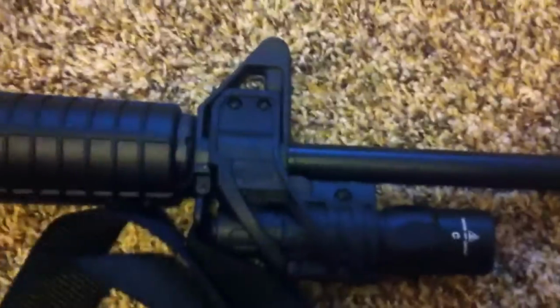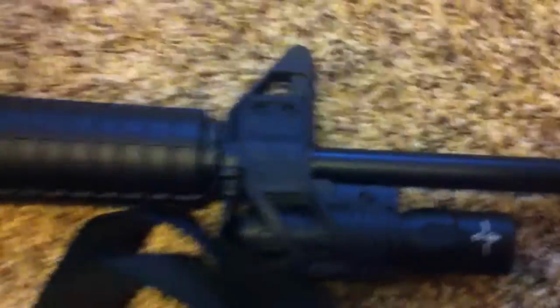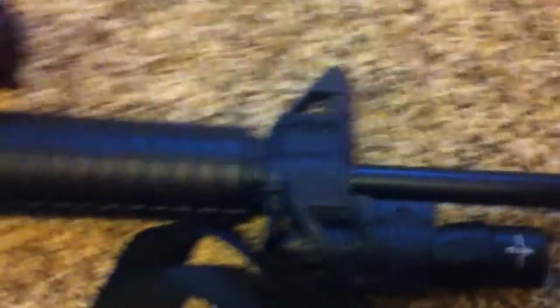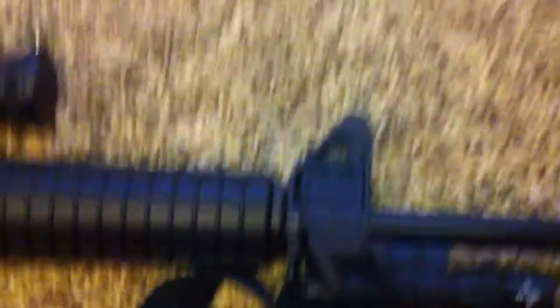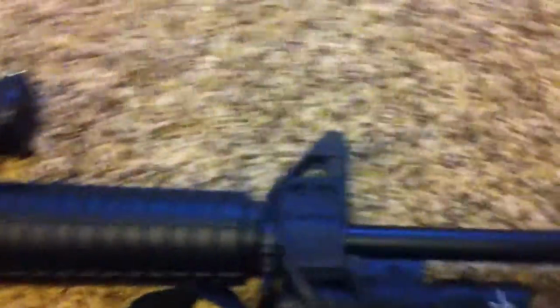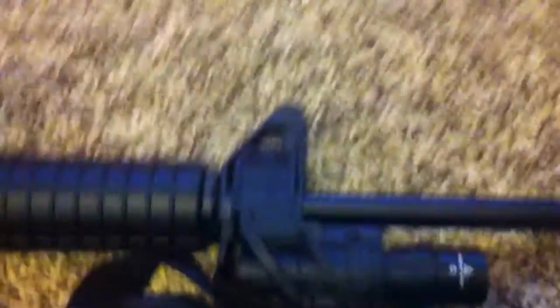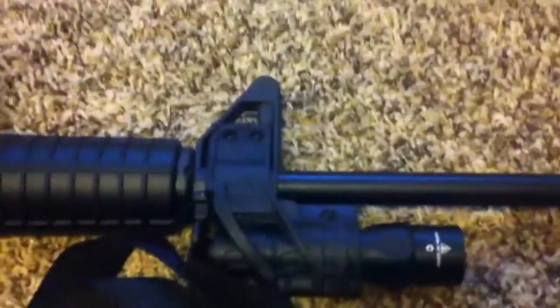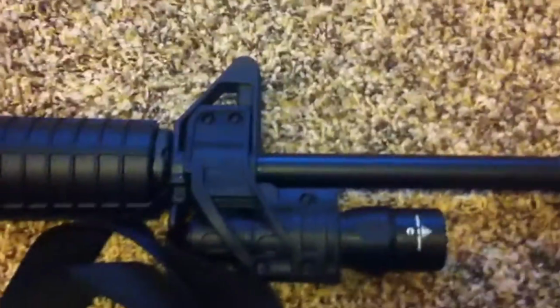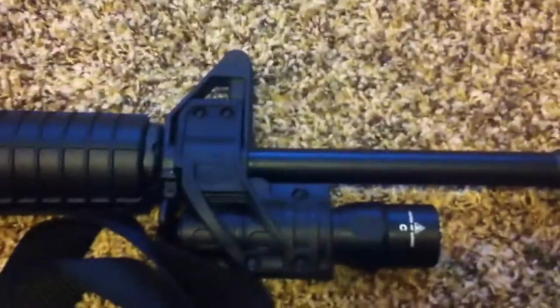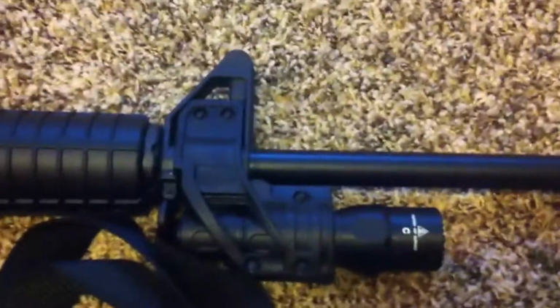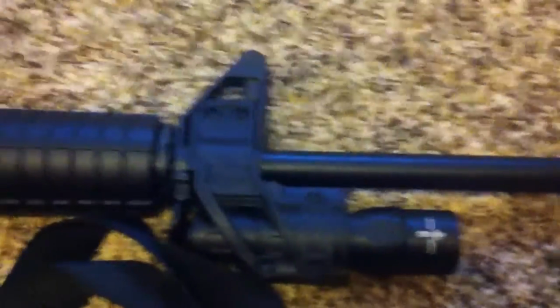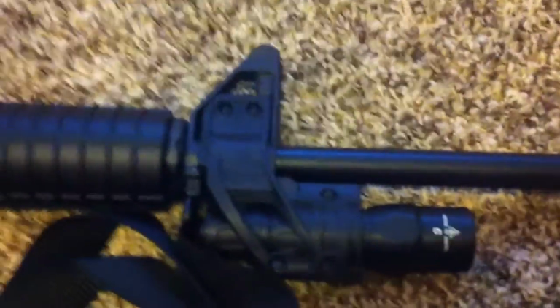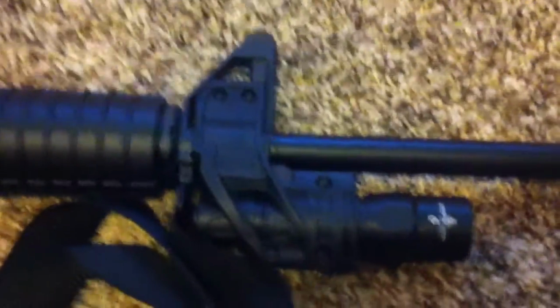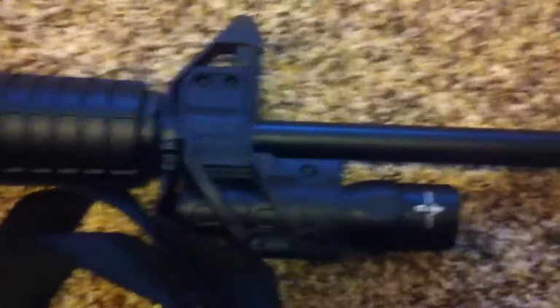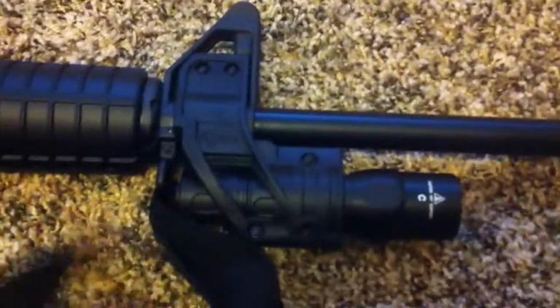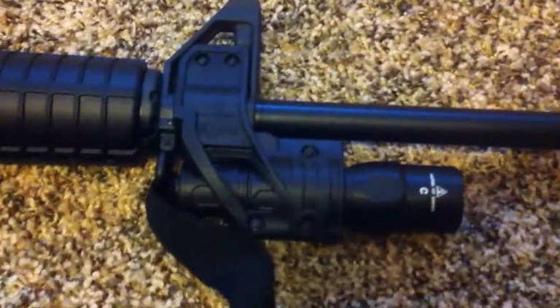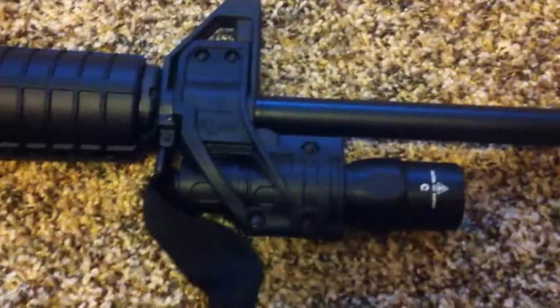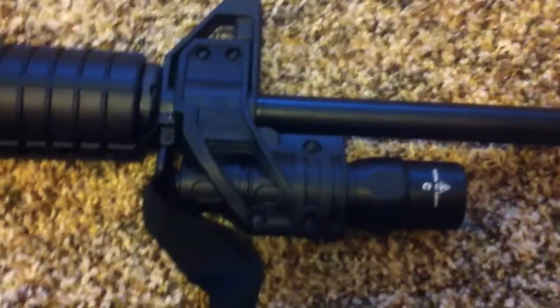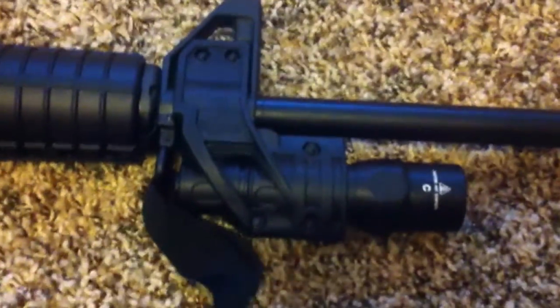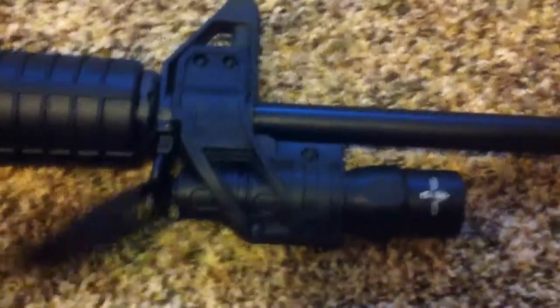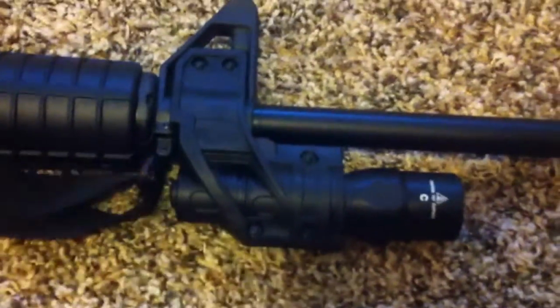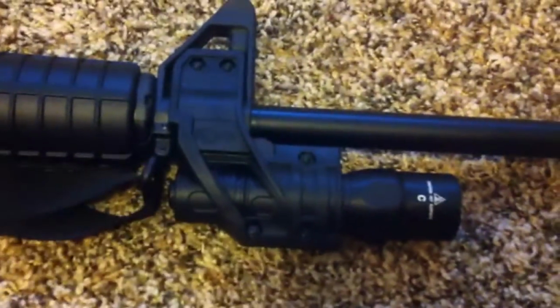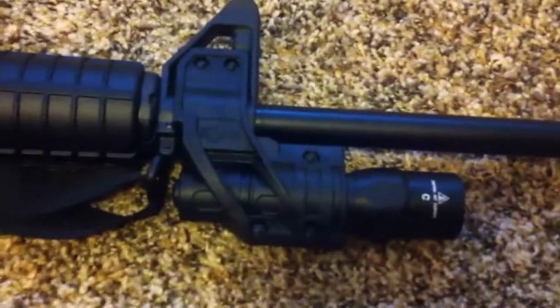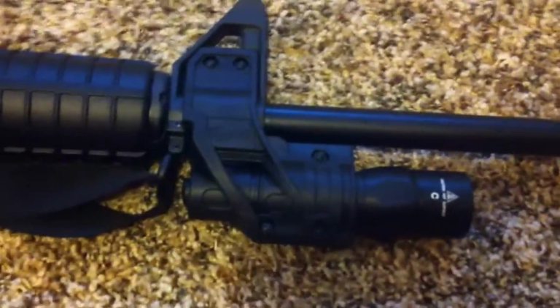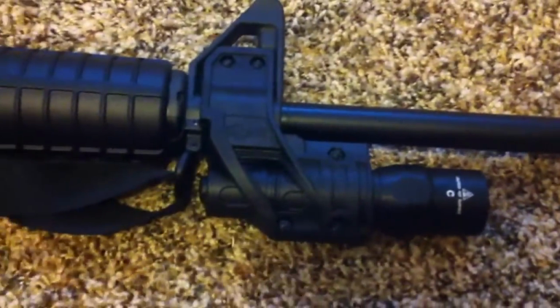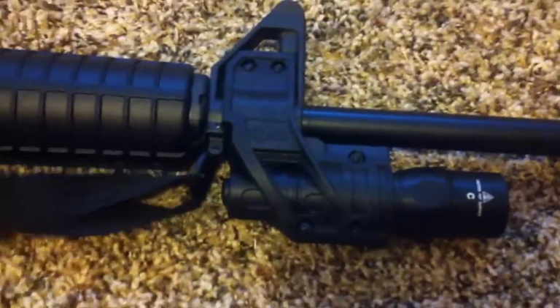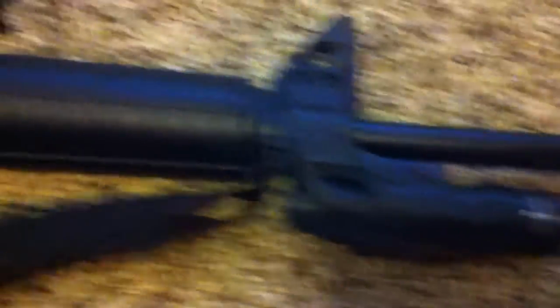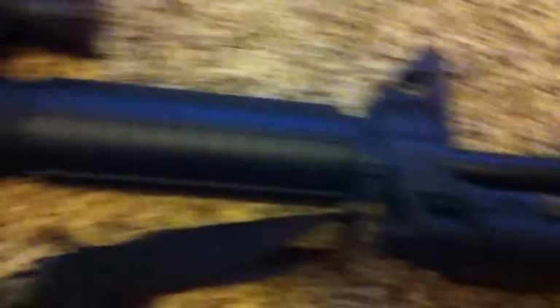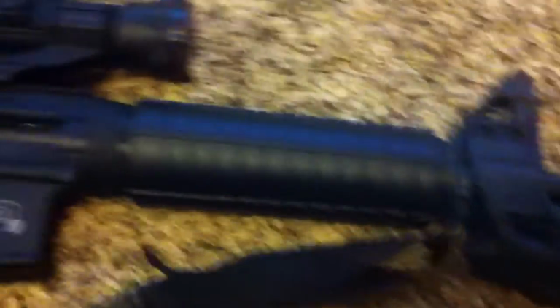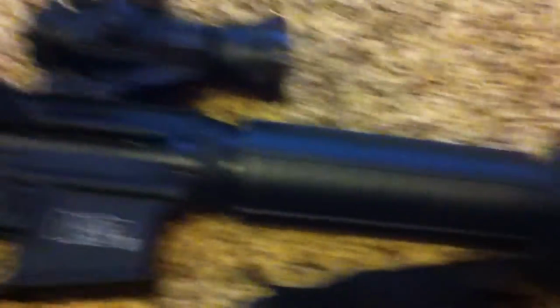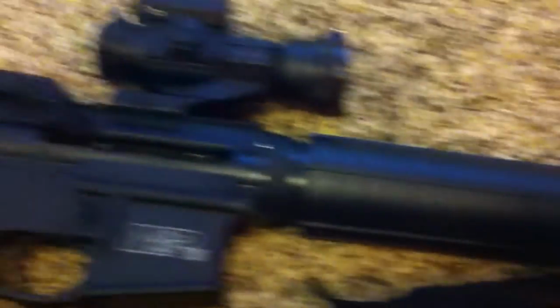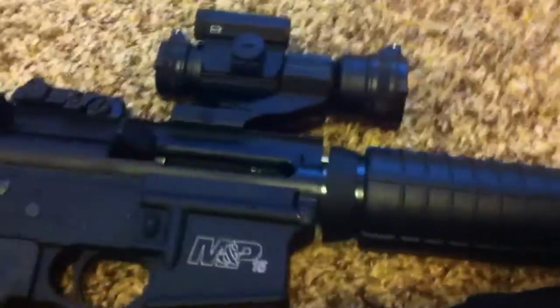Hey everybody, welcome to Prepper Junkie. Today I want to go over my light setup on my AR-15 Sport.